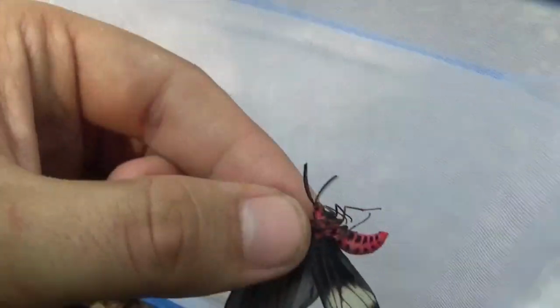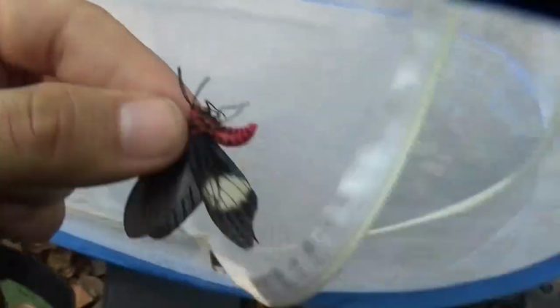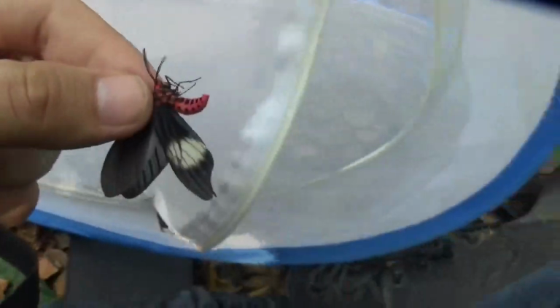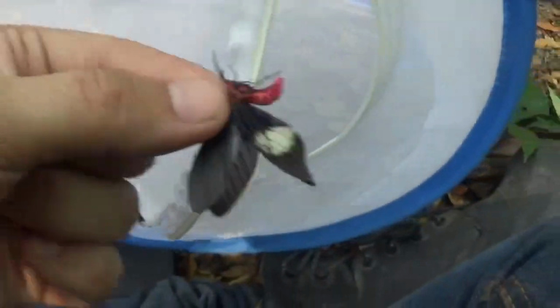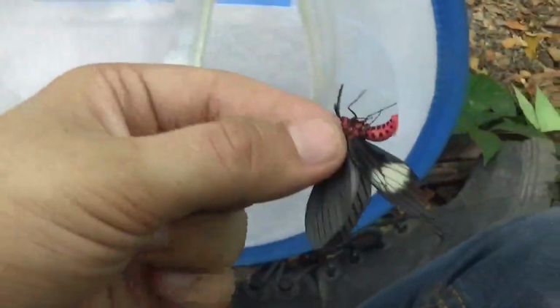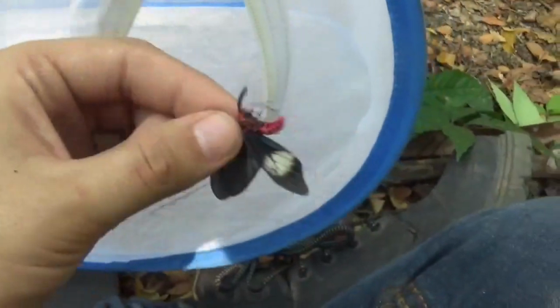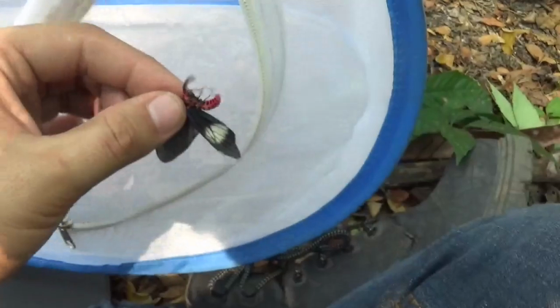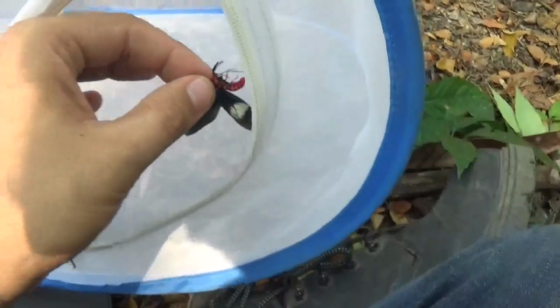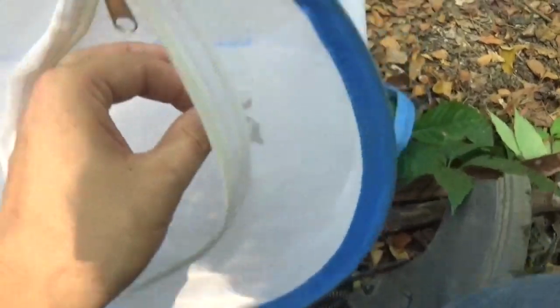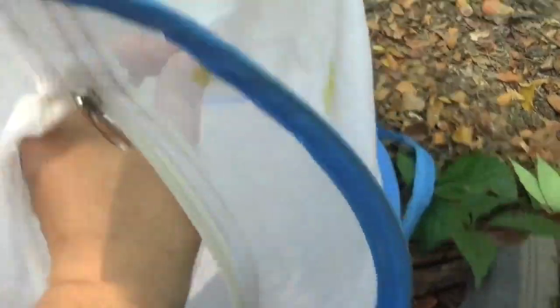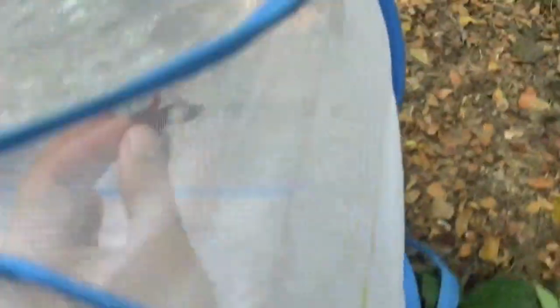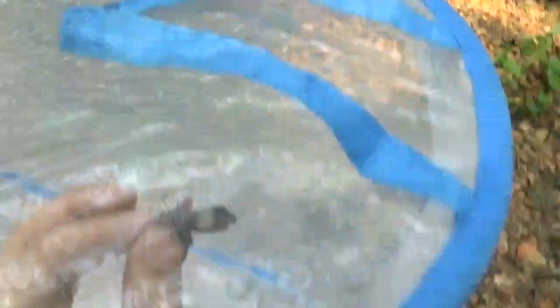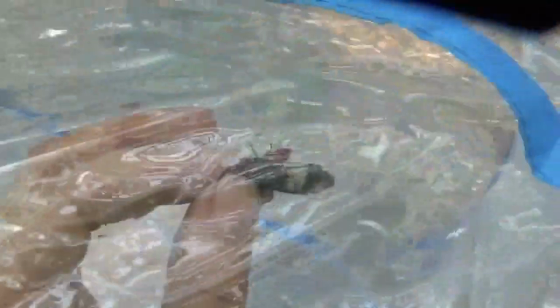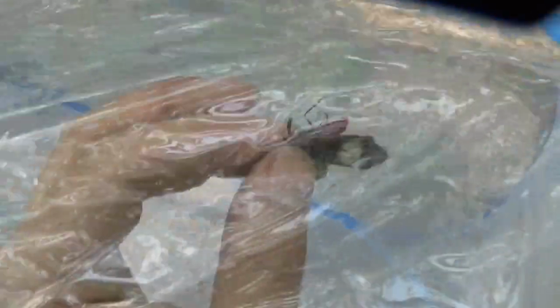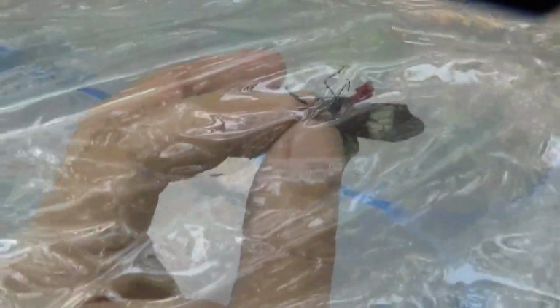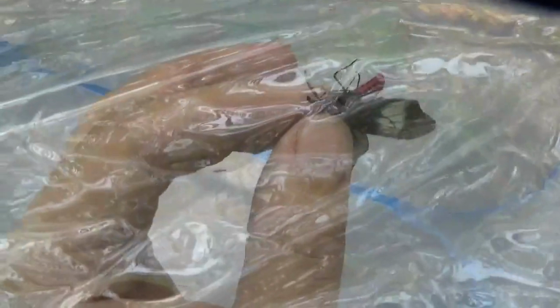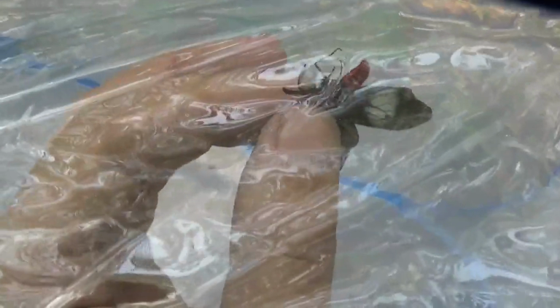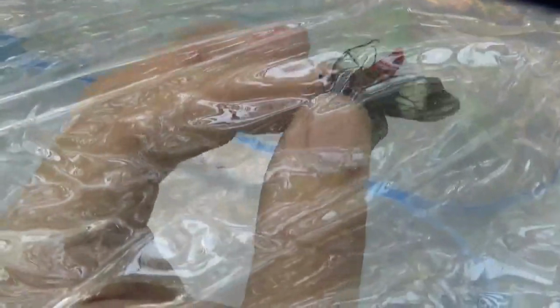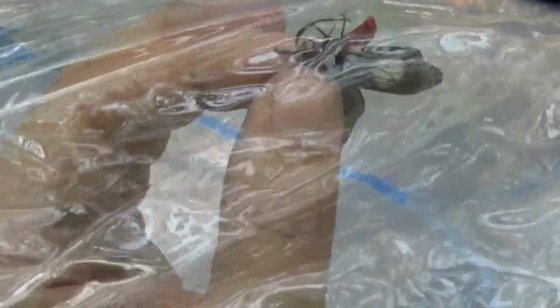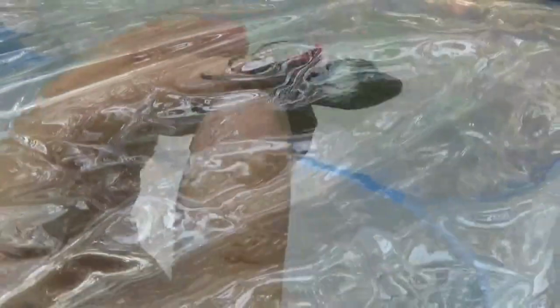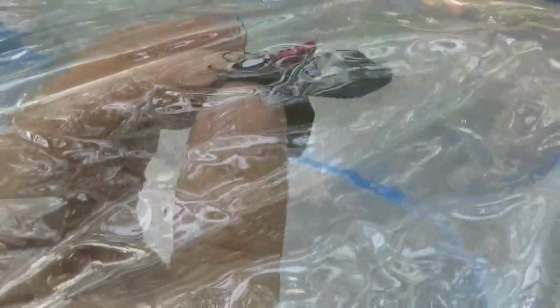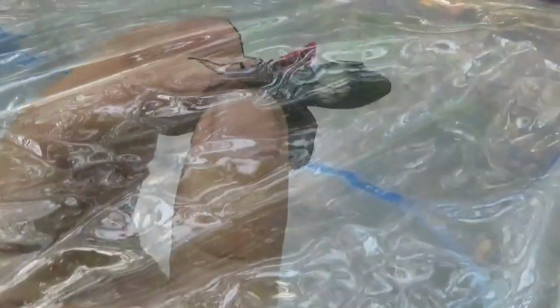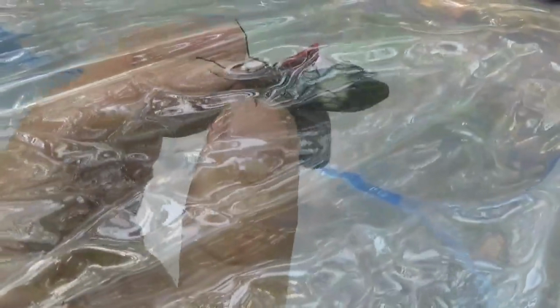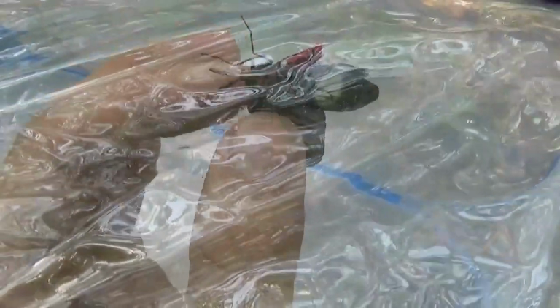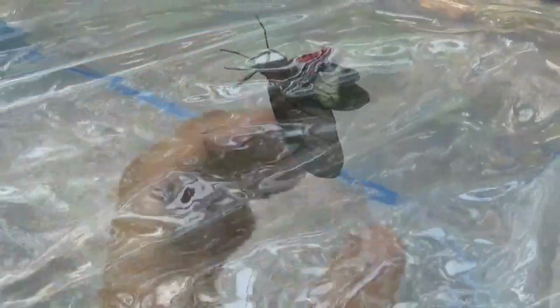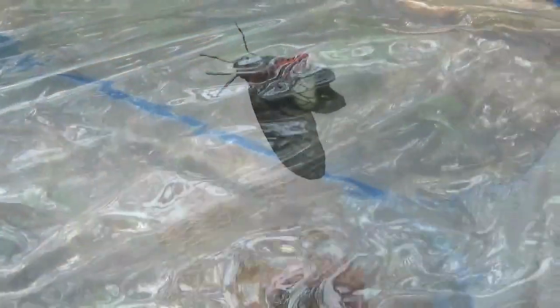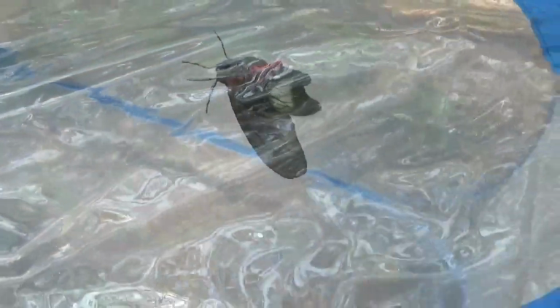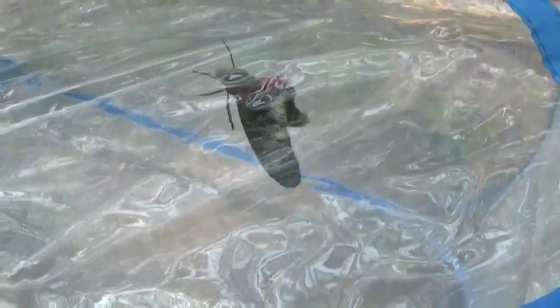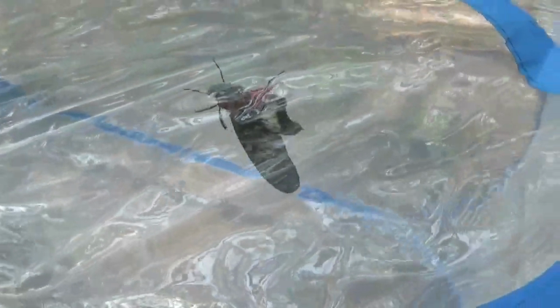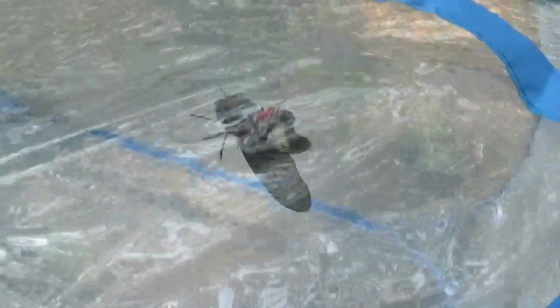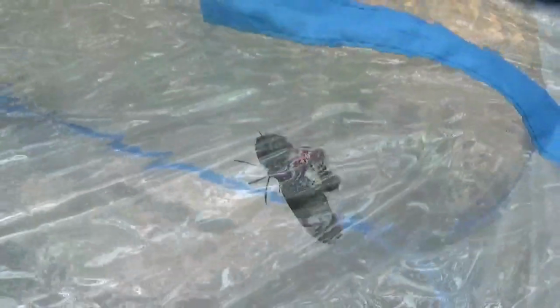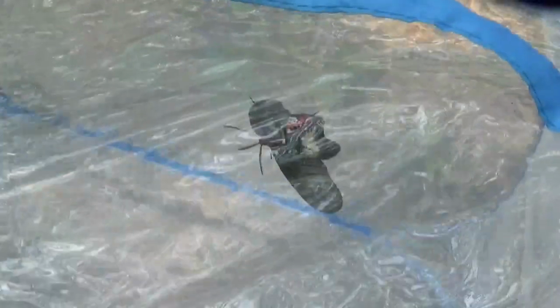Let's put this one in the cage. Hopefully it will breed.